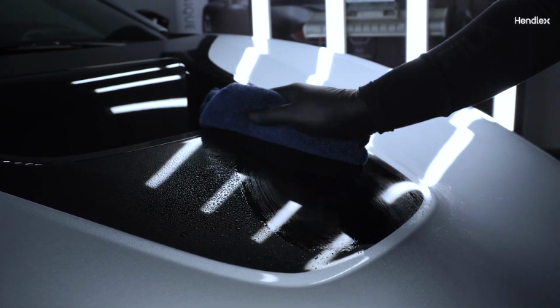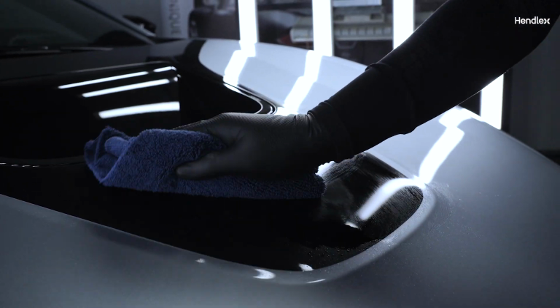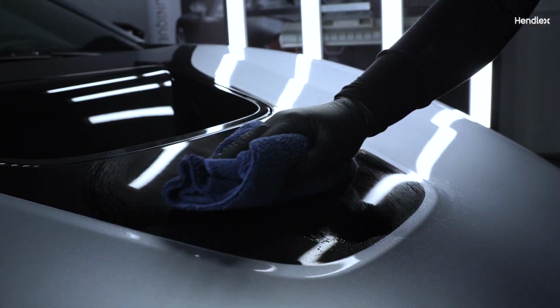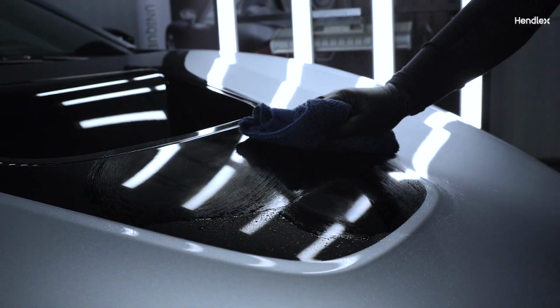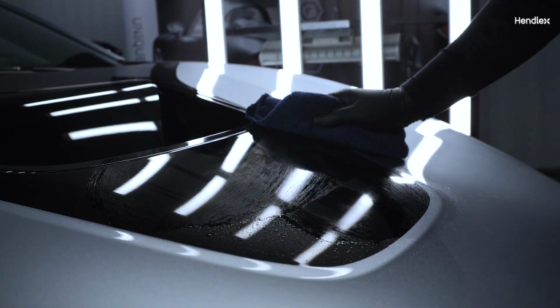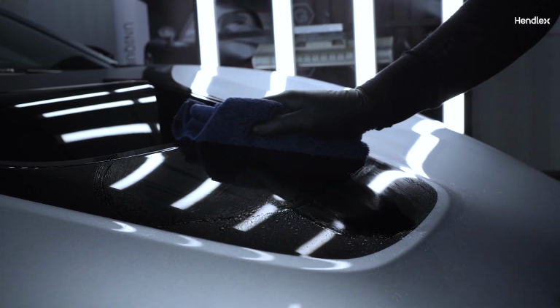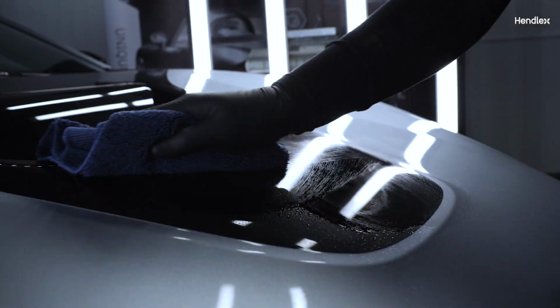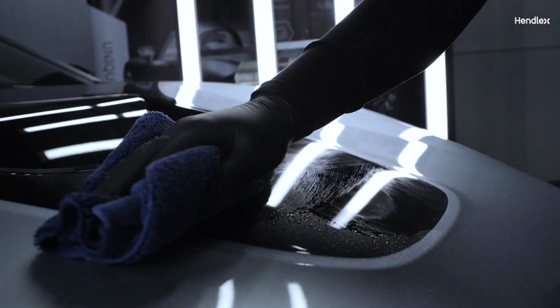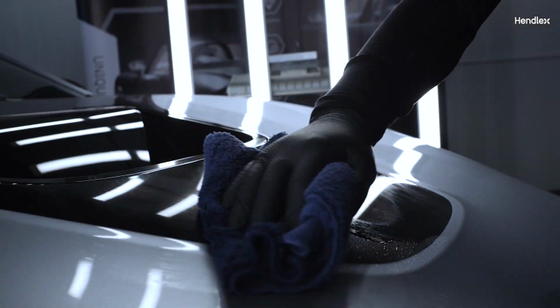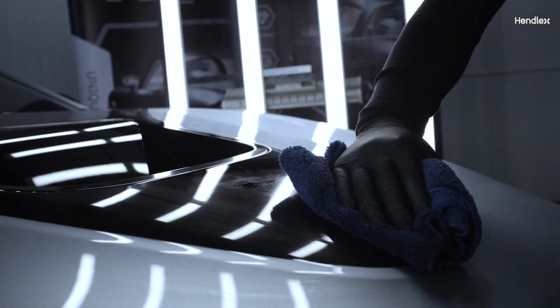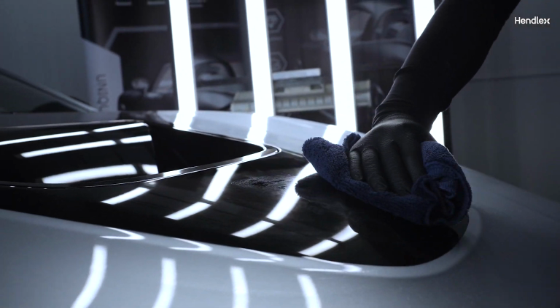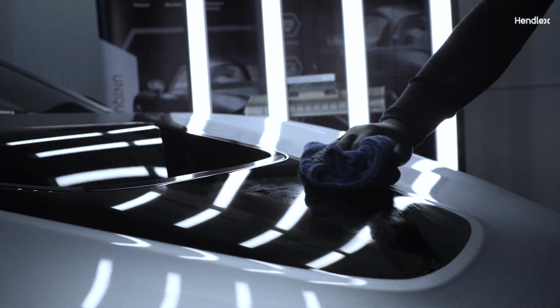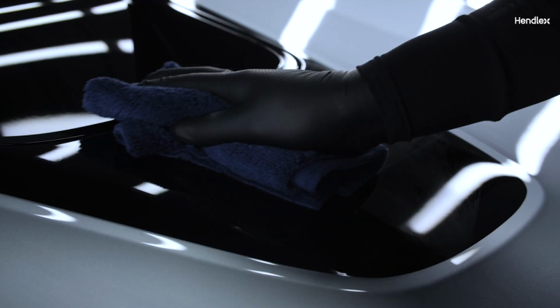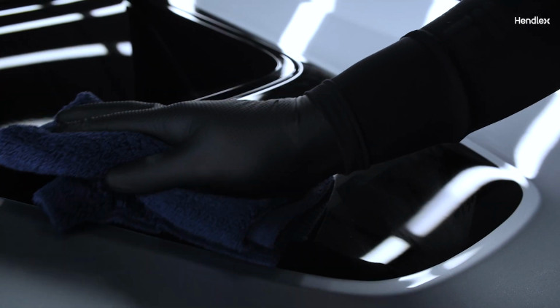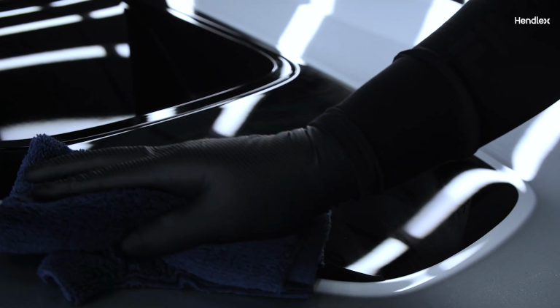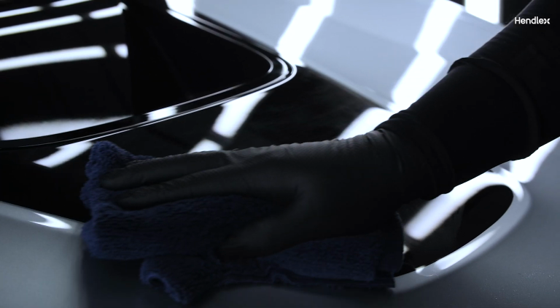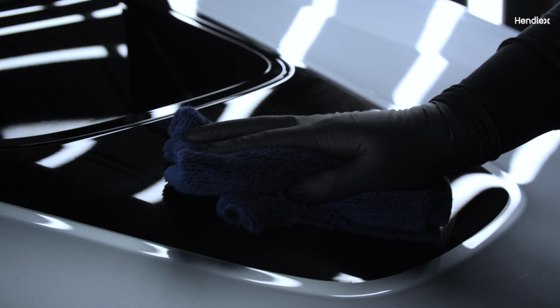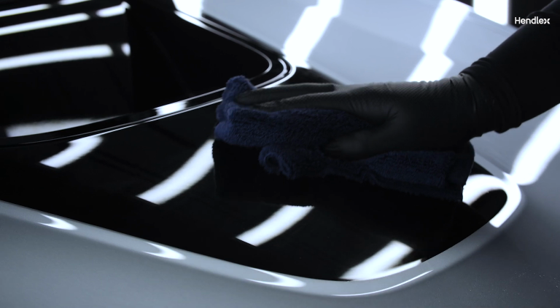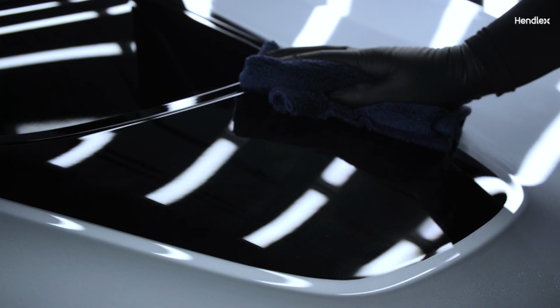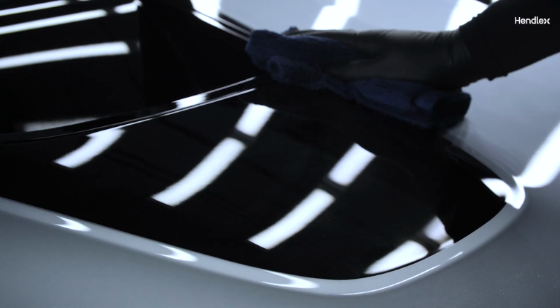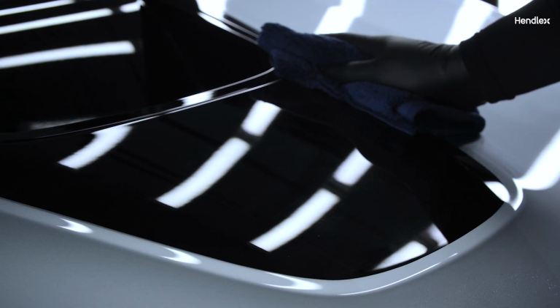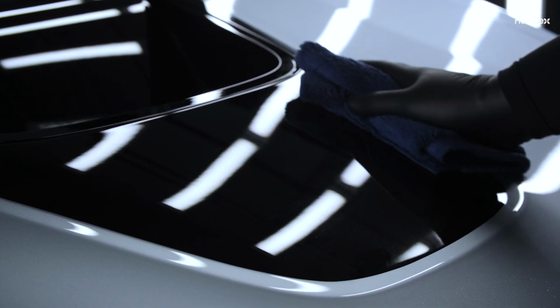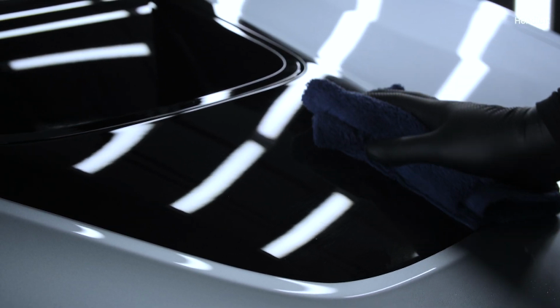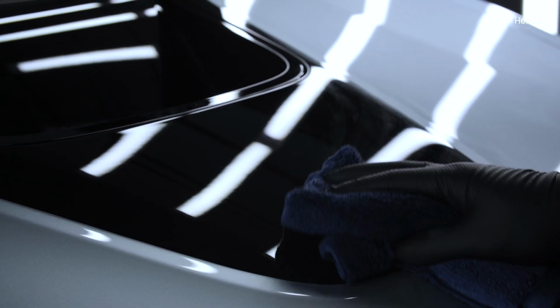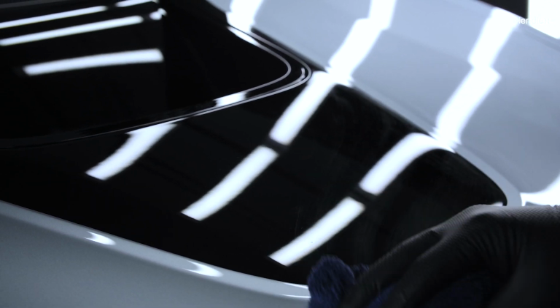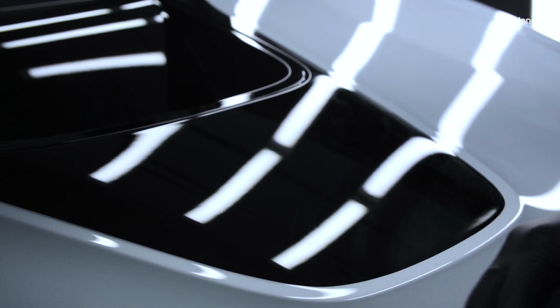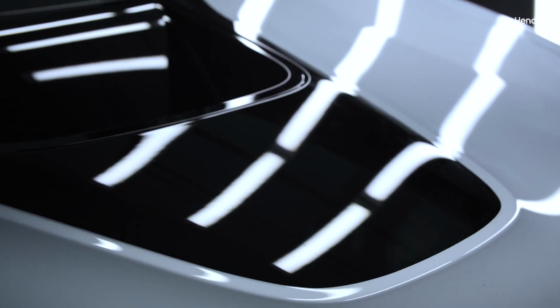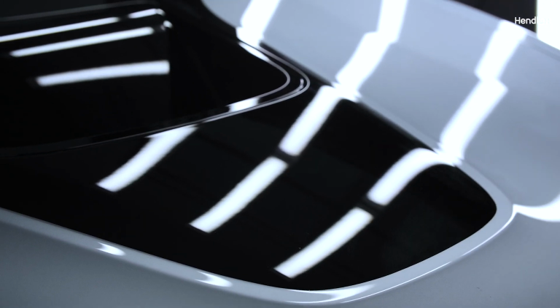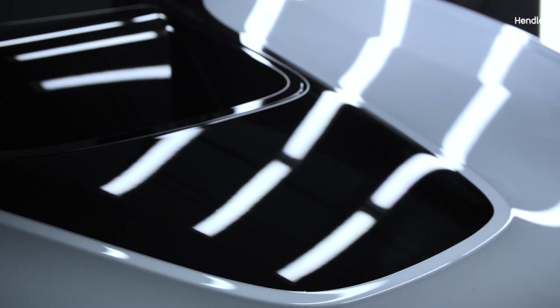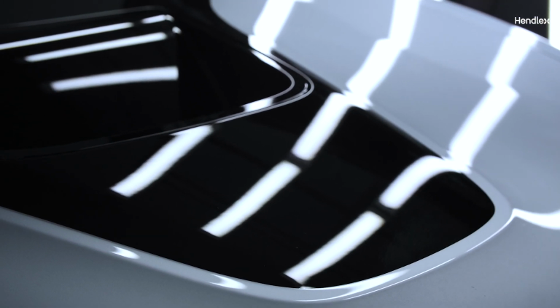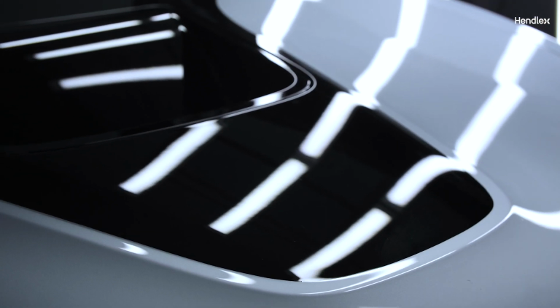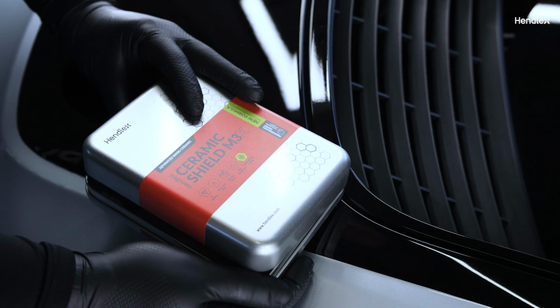Ensure the surface is completely dry. Clean the surface with Hendlex Paint Prepare Cleaner before applying the coating.